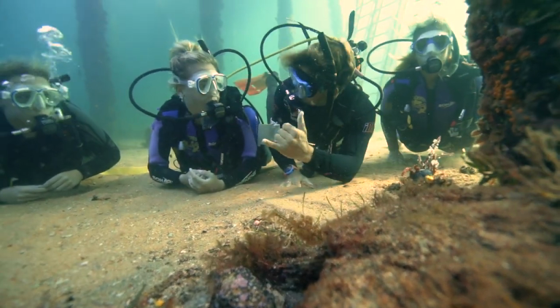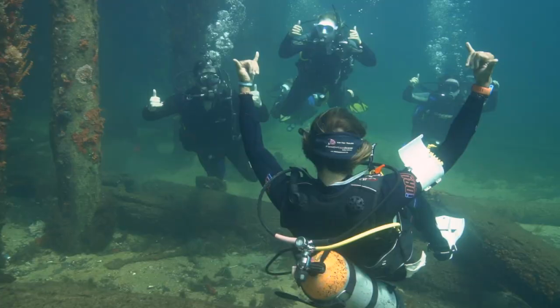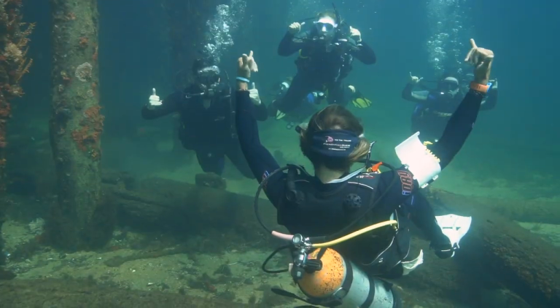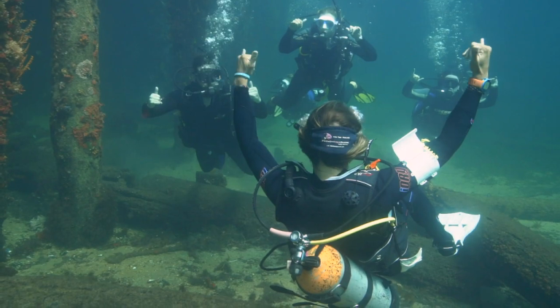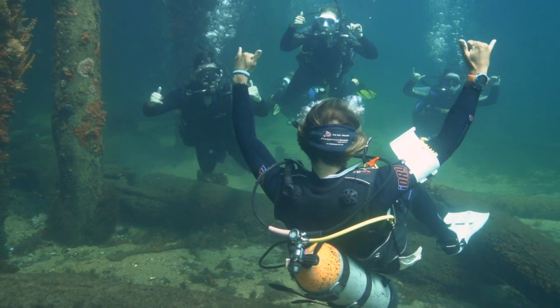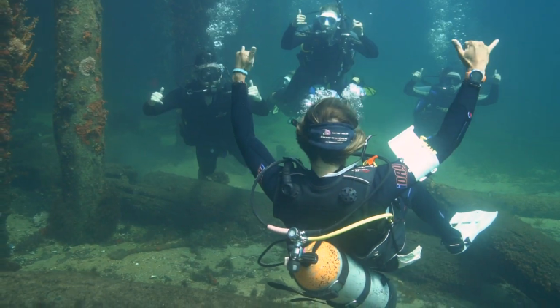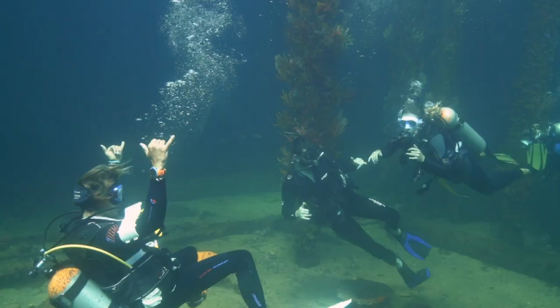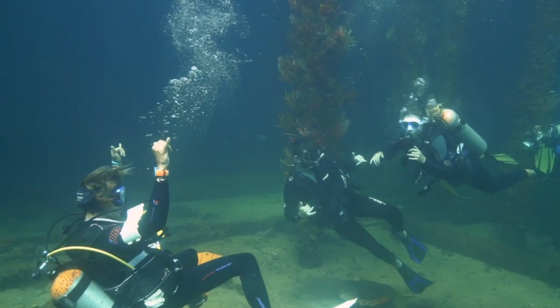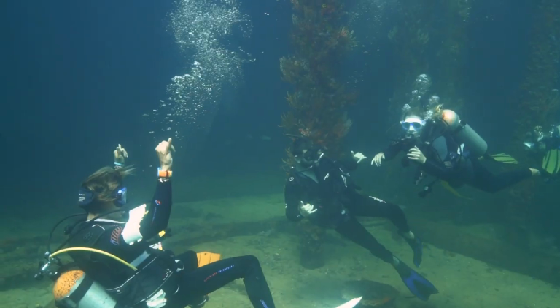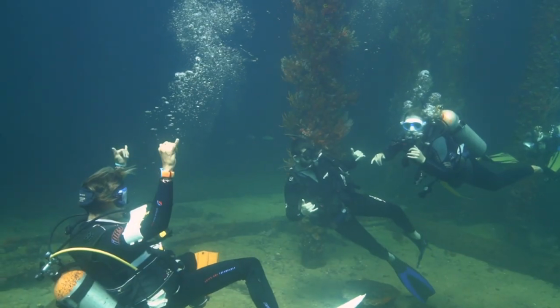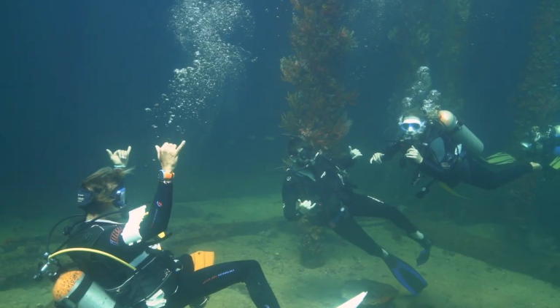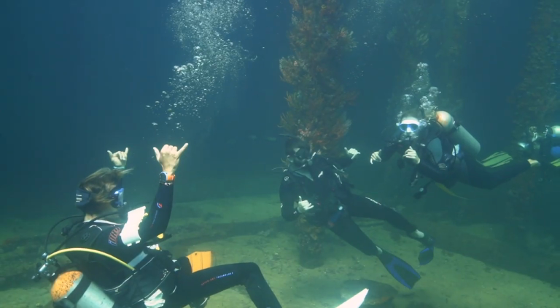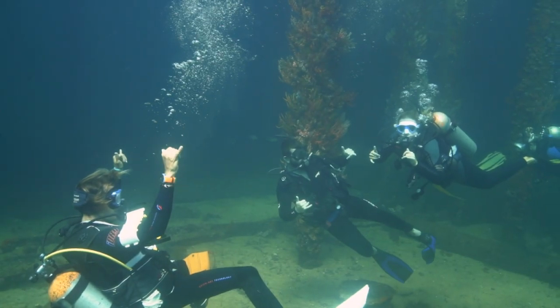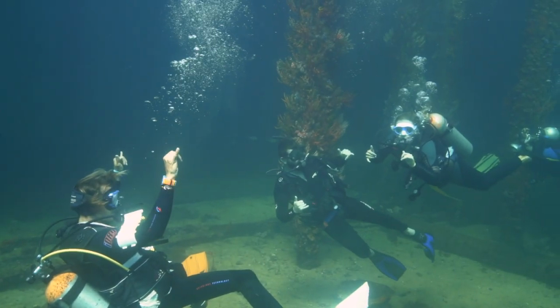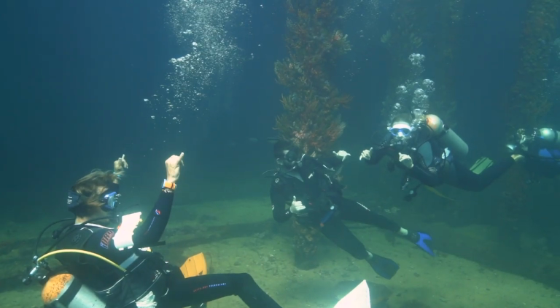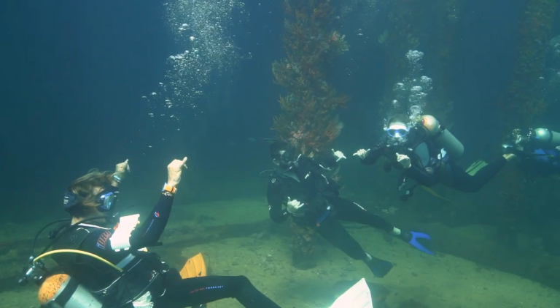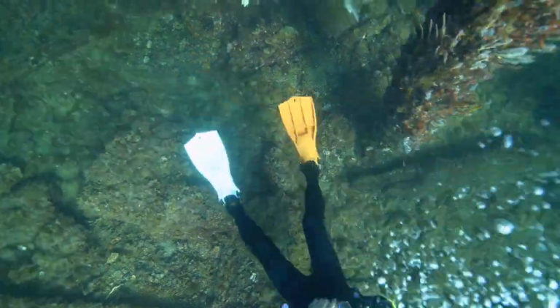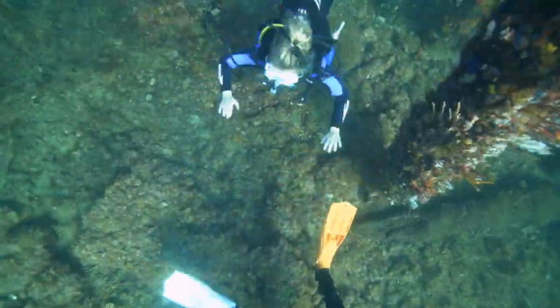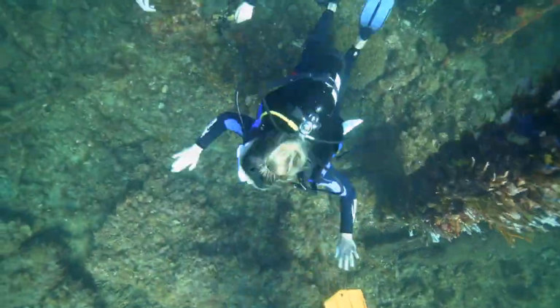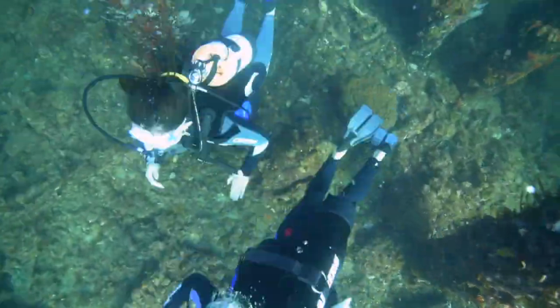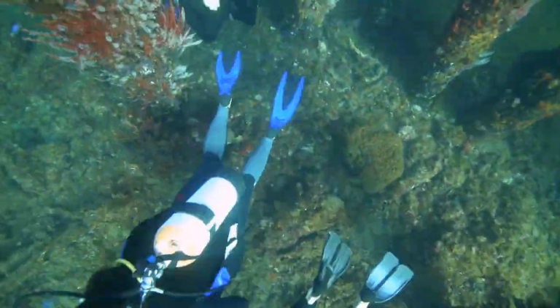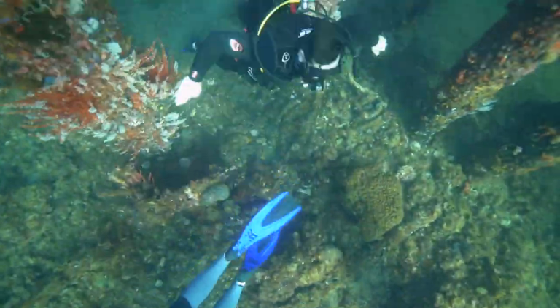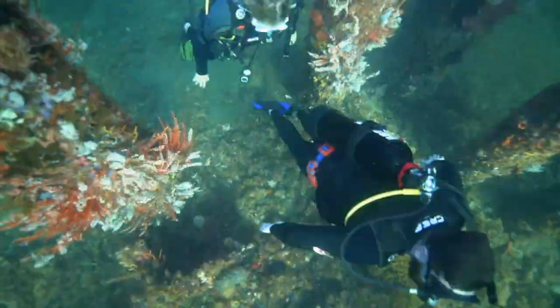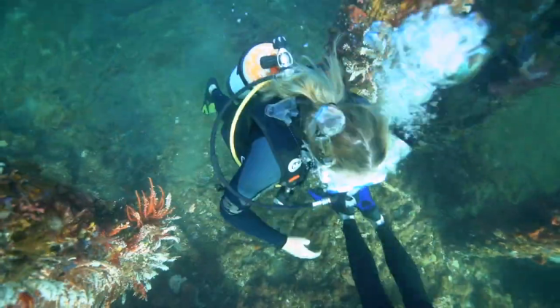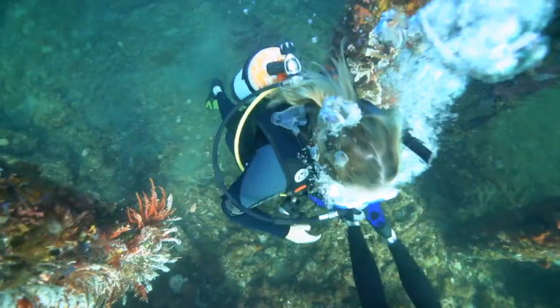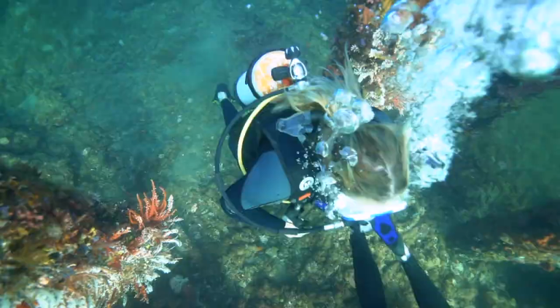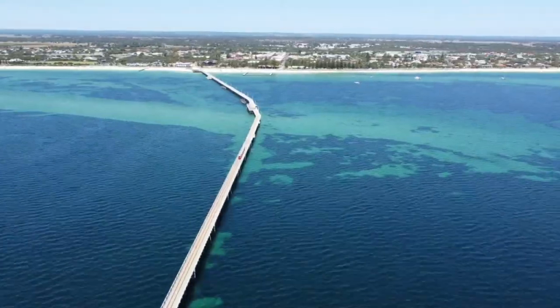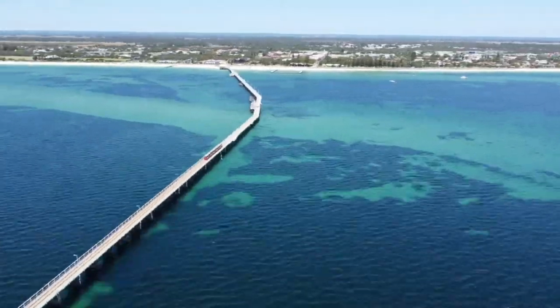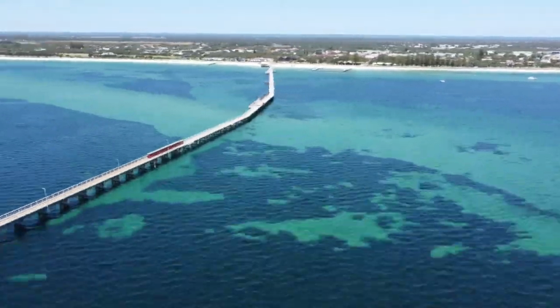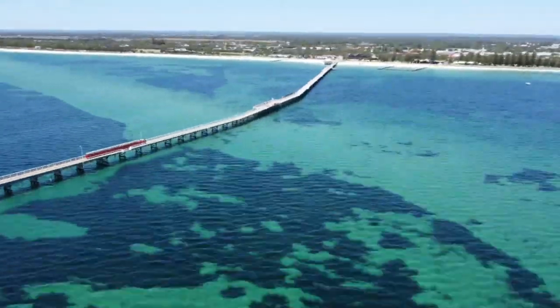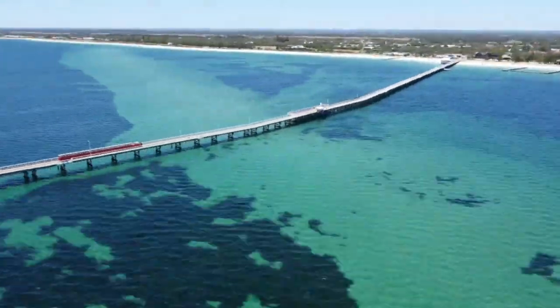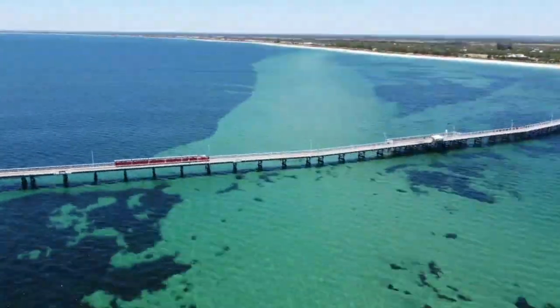At the end of your course you'll be a PADI certified diver, so come blow bubbles in Busselton with us this summer at Dive Busselton Jetty.